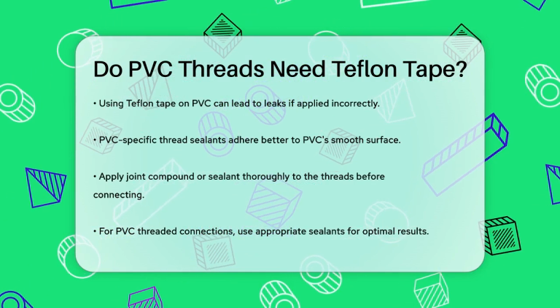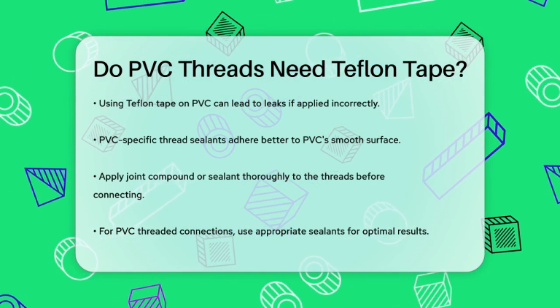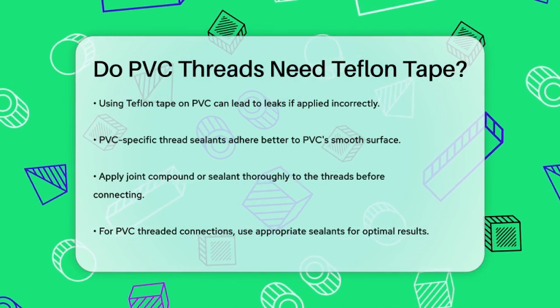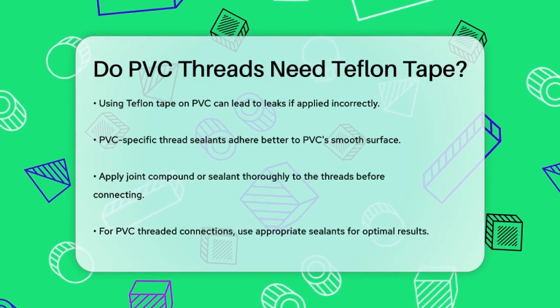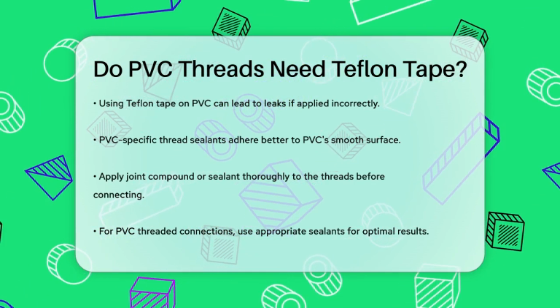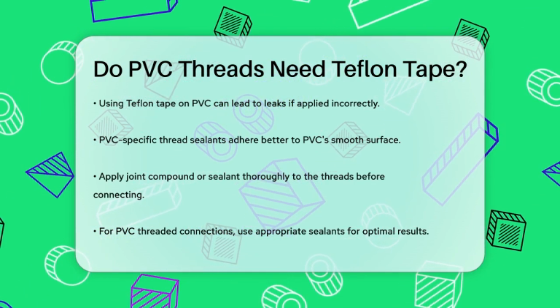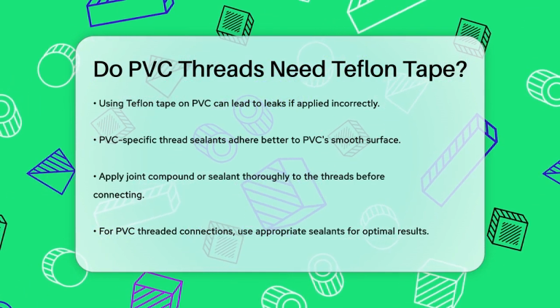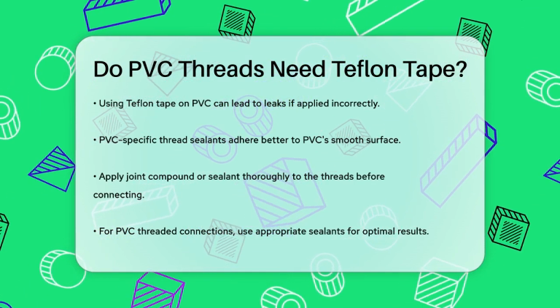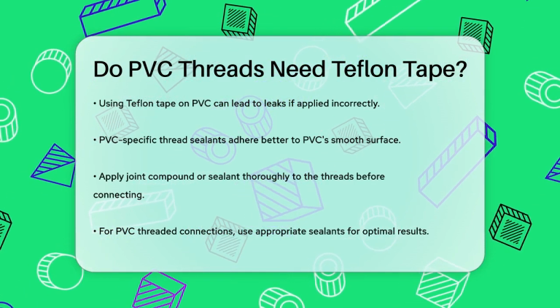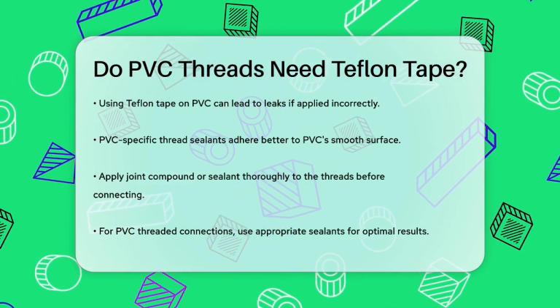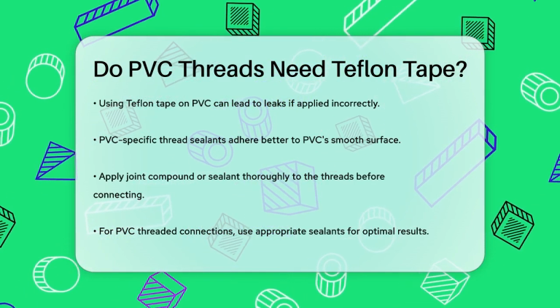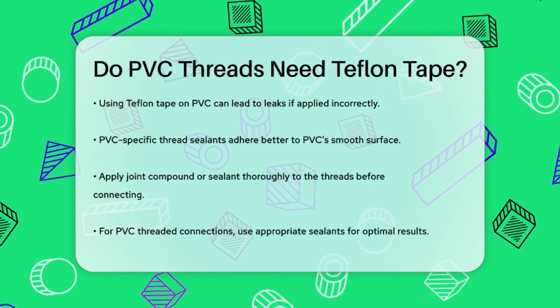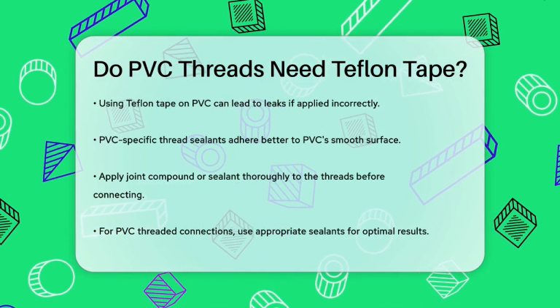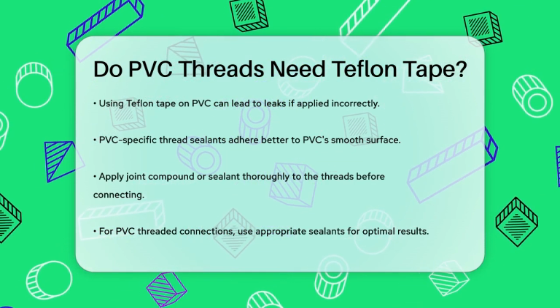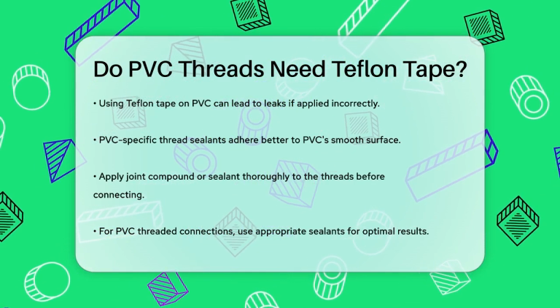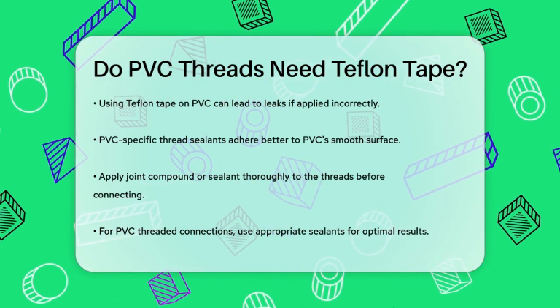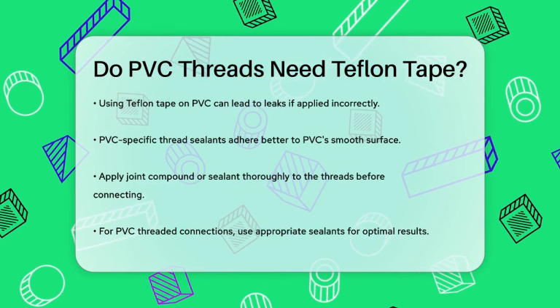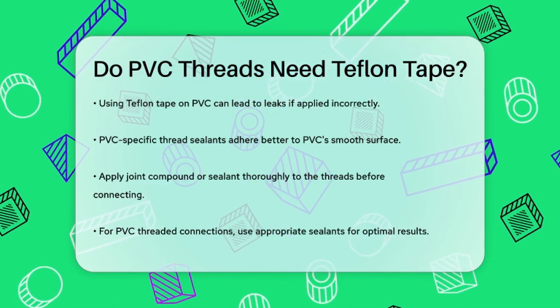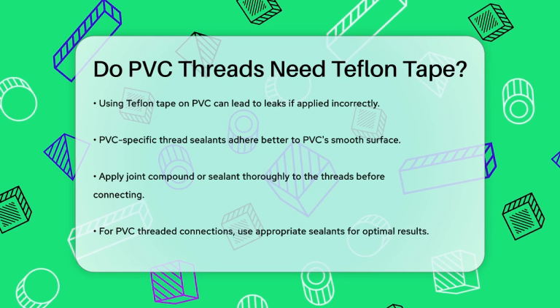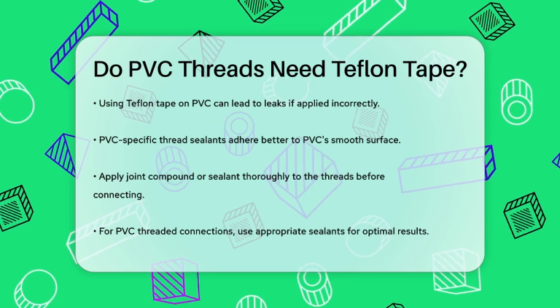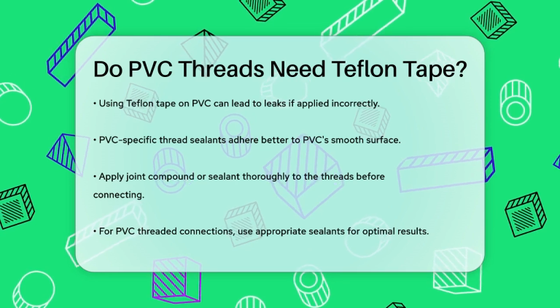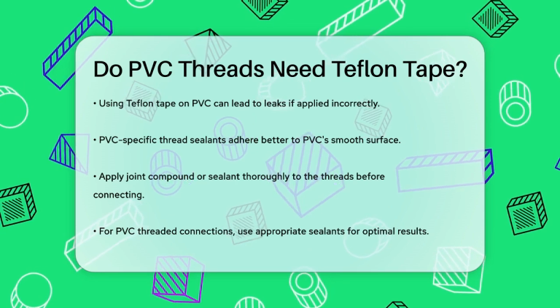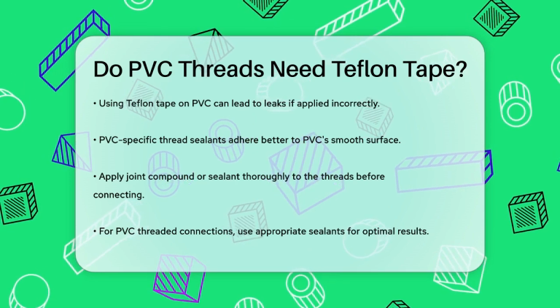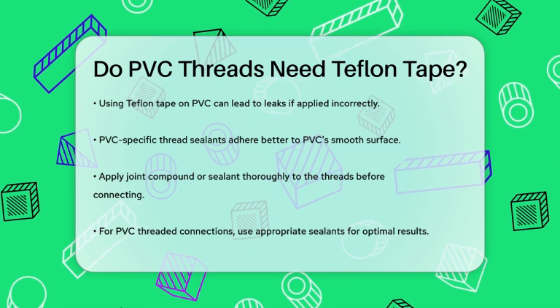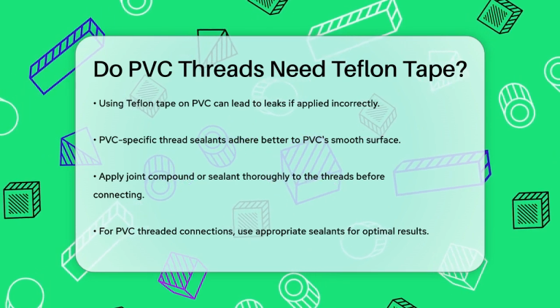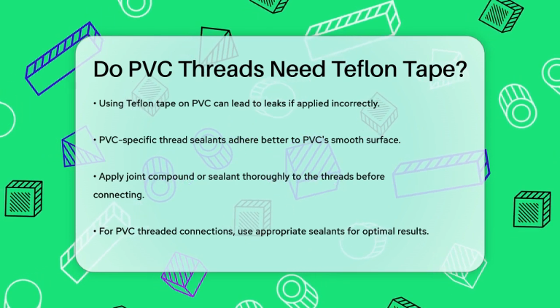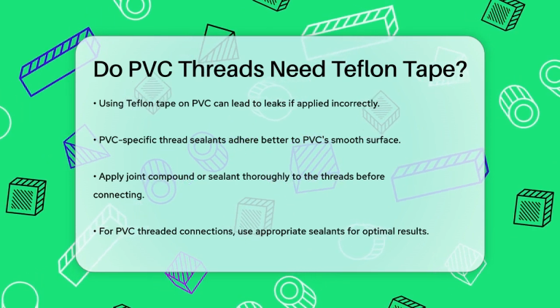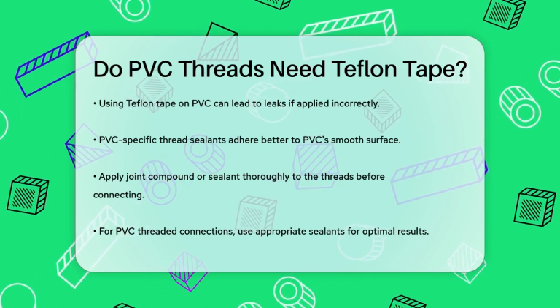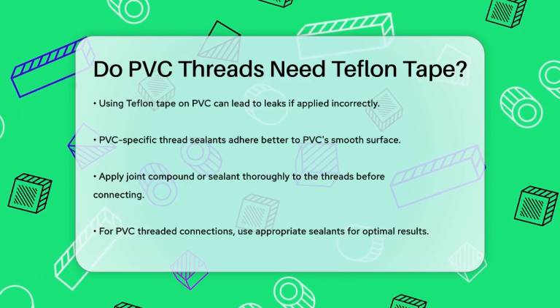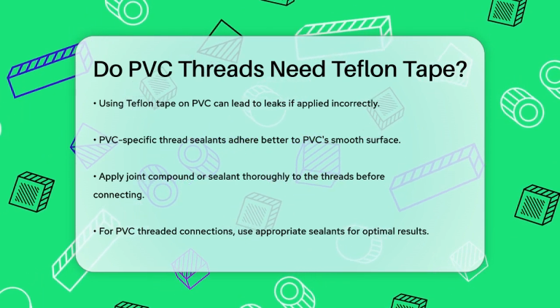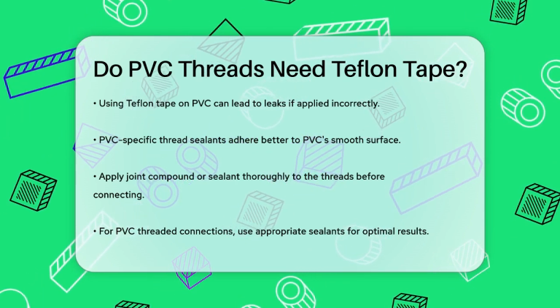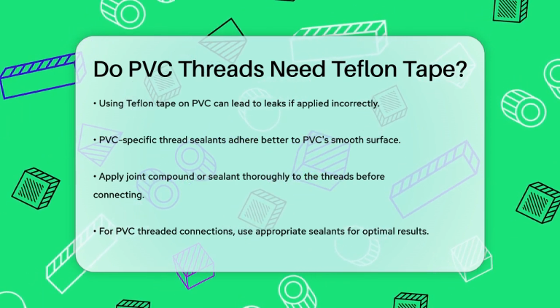In summary, while Teflon tape is a handy tool for many plumbing tasks, it's not the right choice for PVC threaded connections.